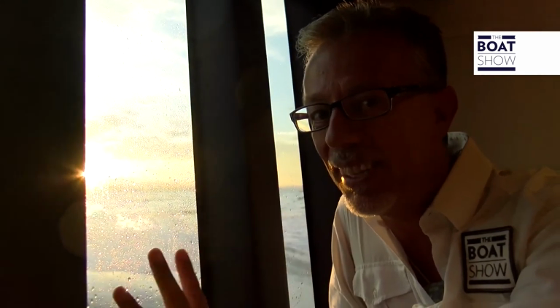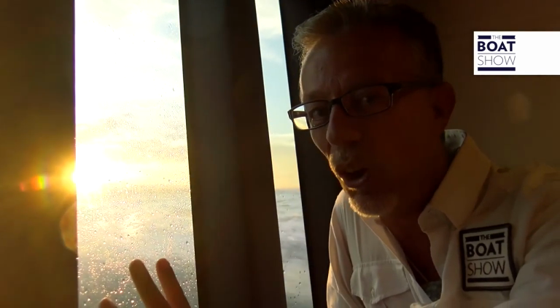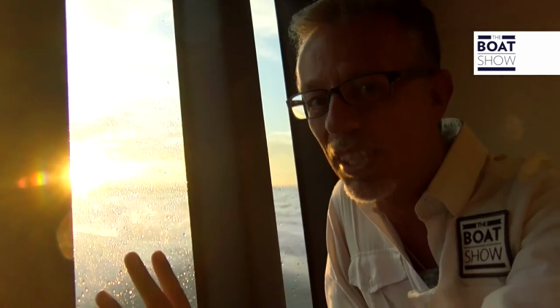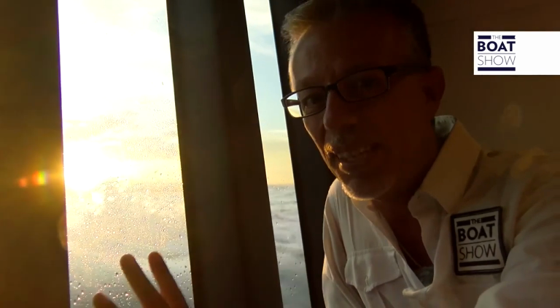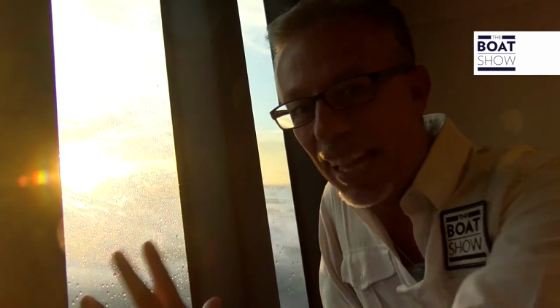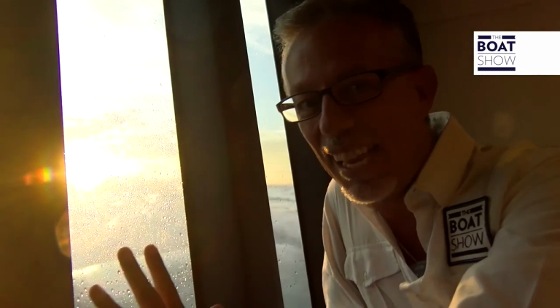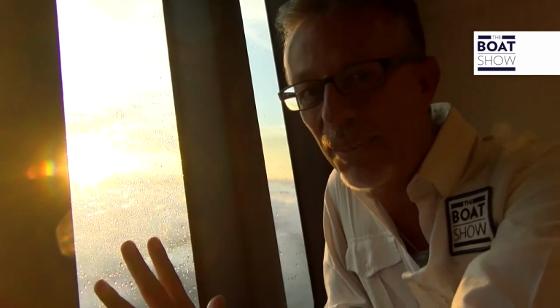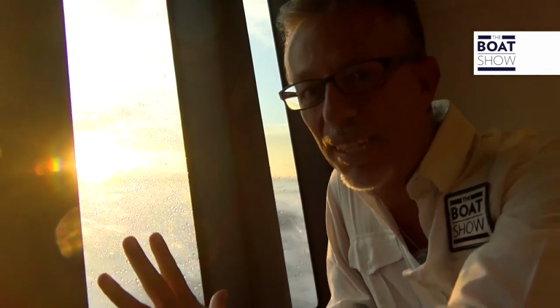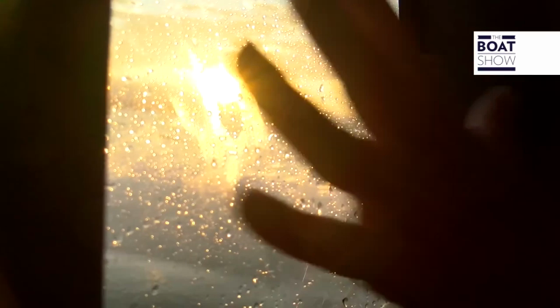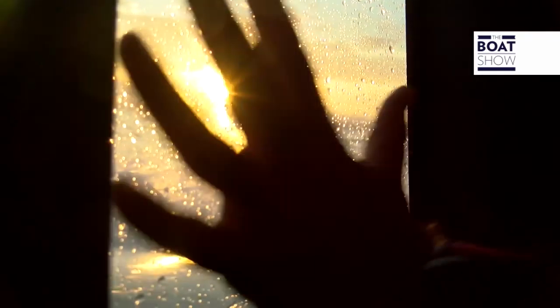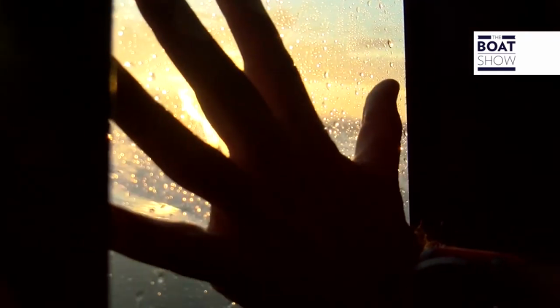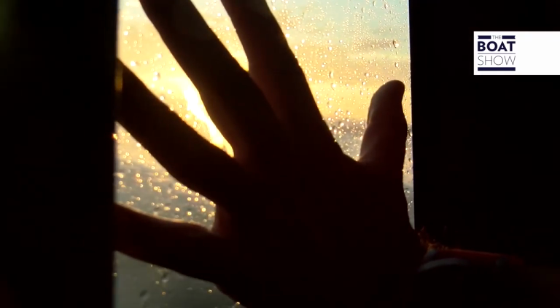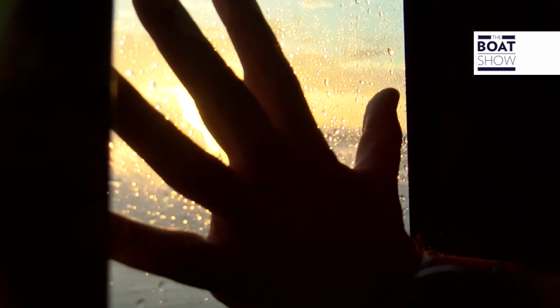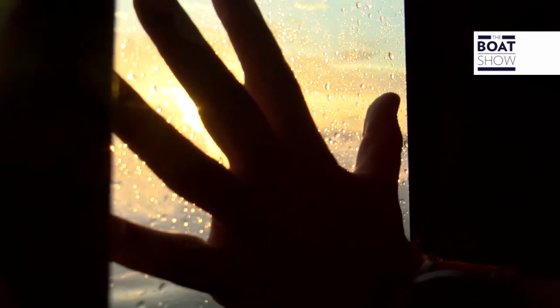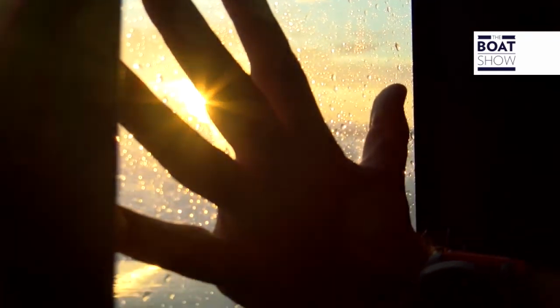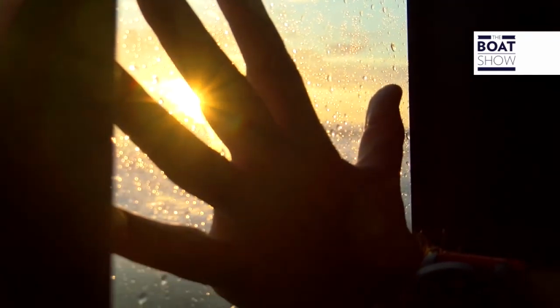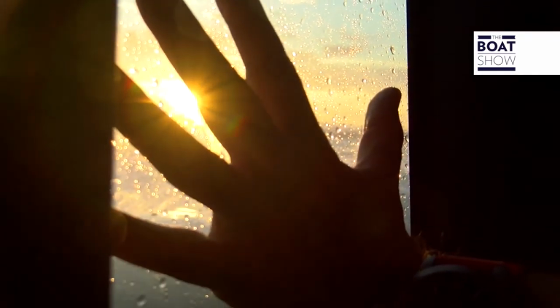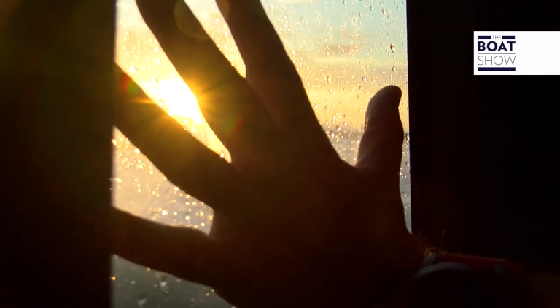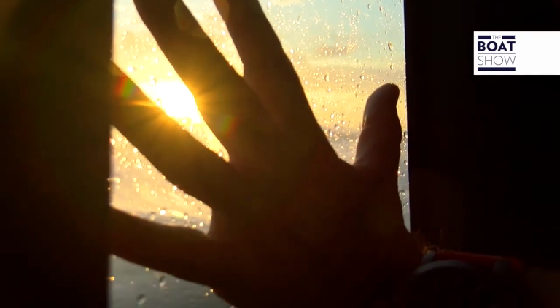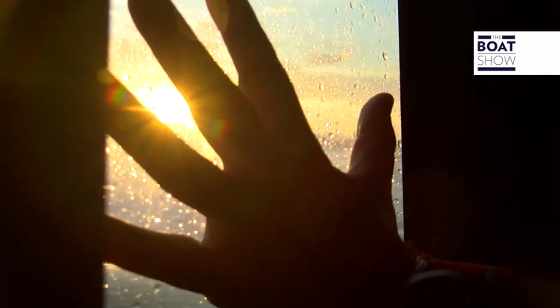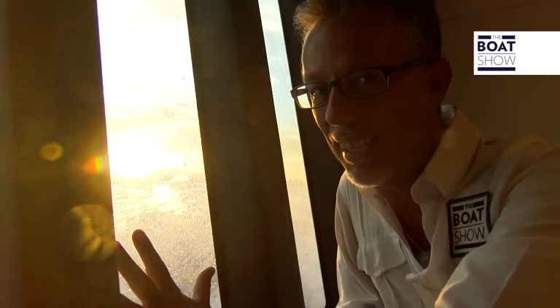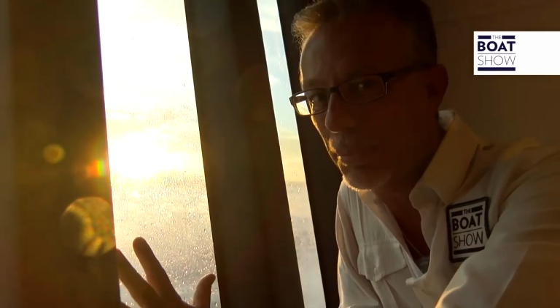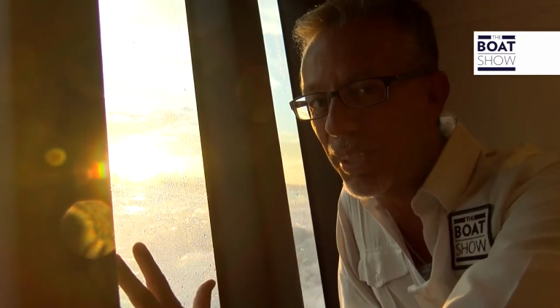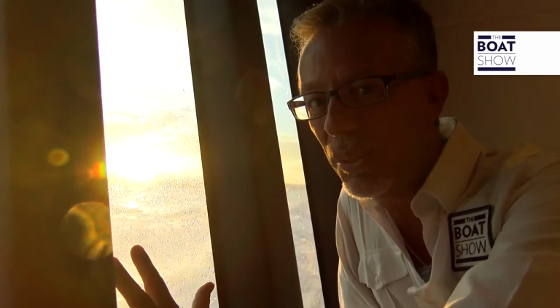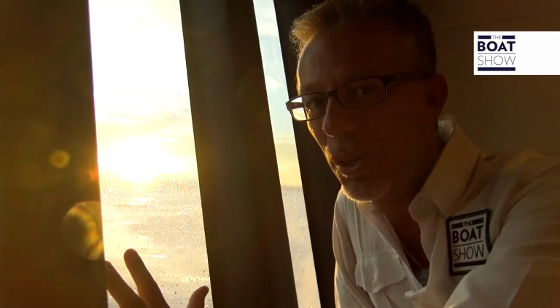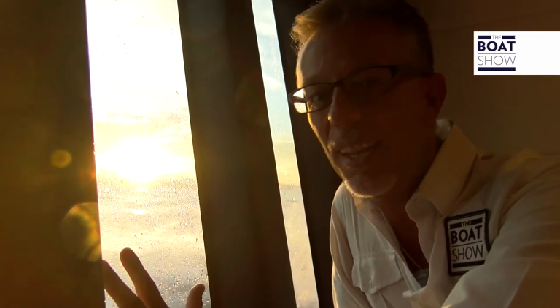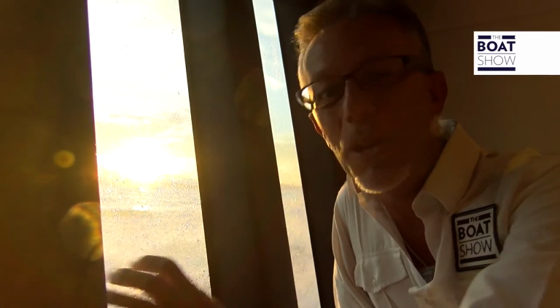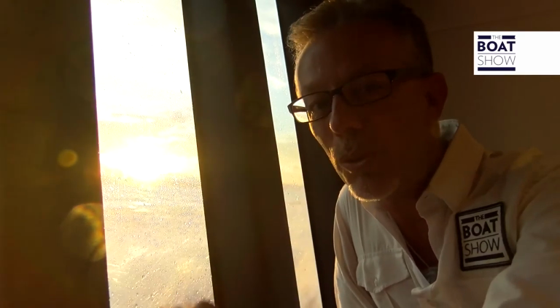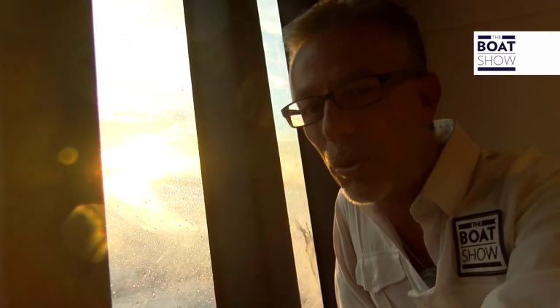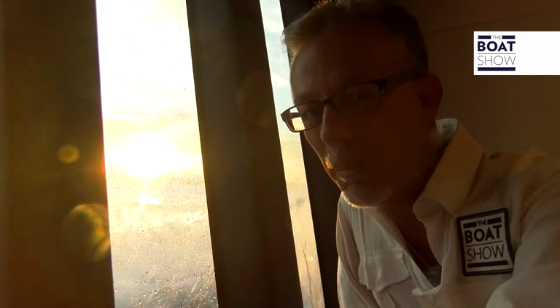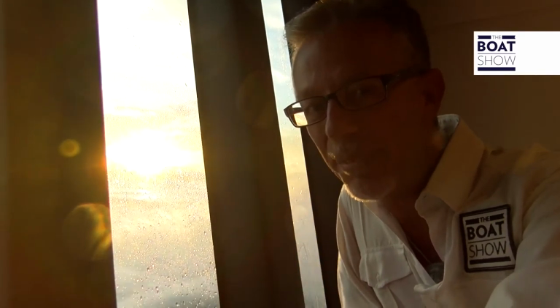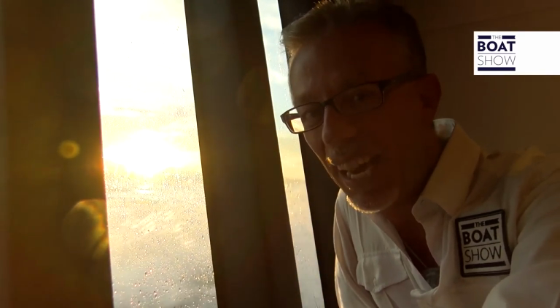The water flies at 20 knots here on the window, a centimeter from my hand. The sun is setting, and we continue to sail.